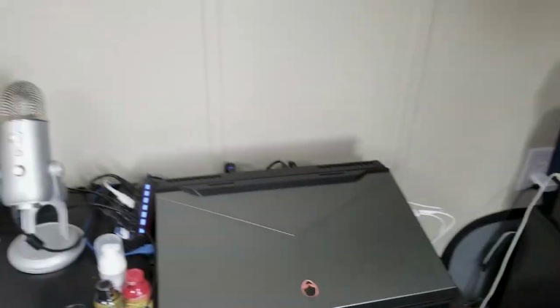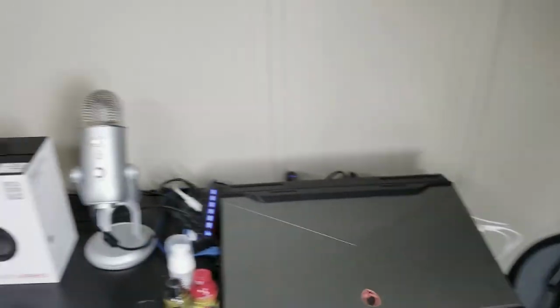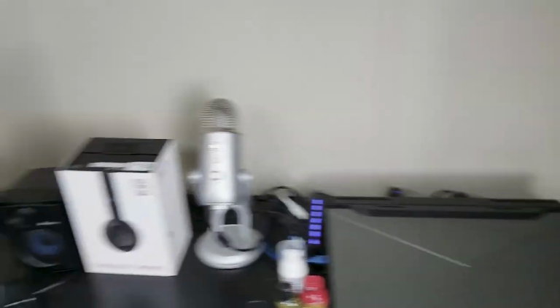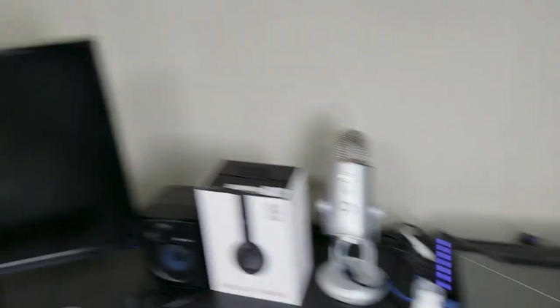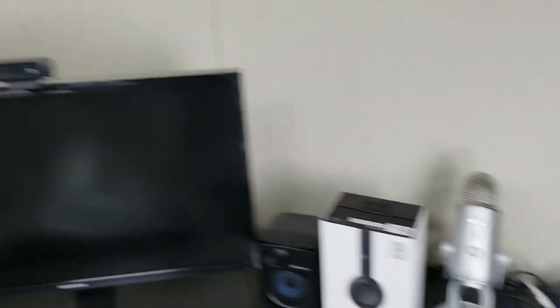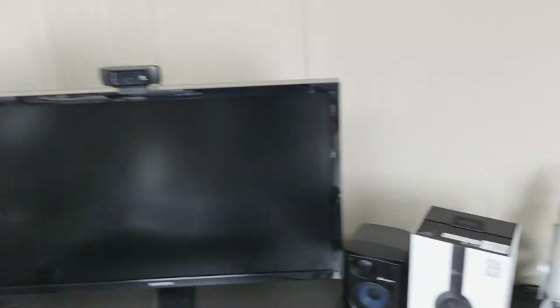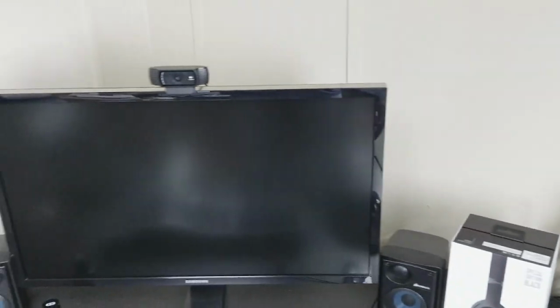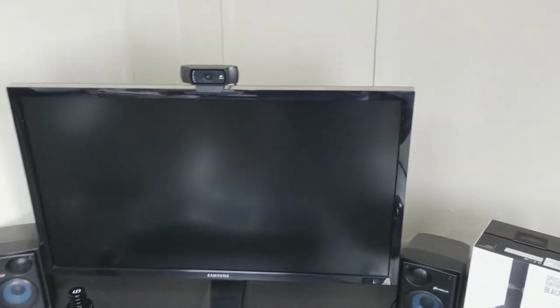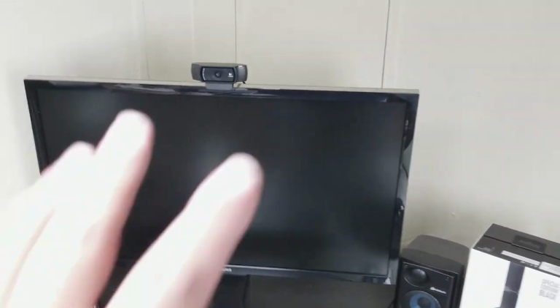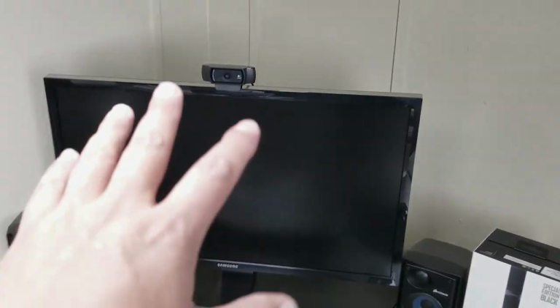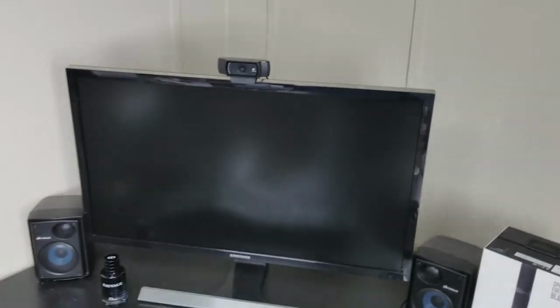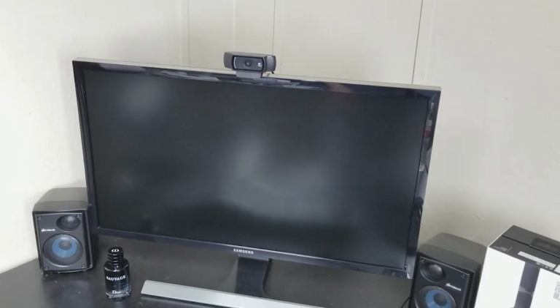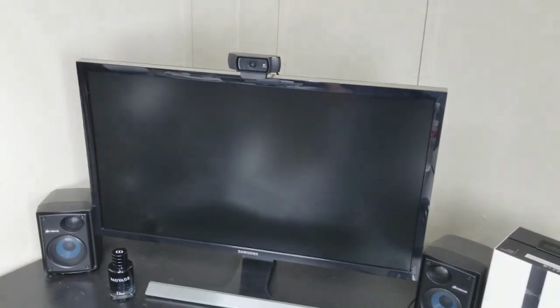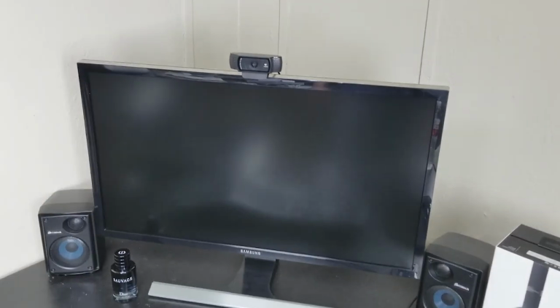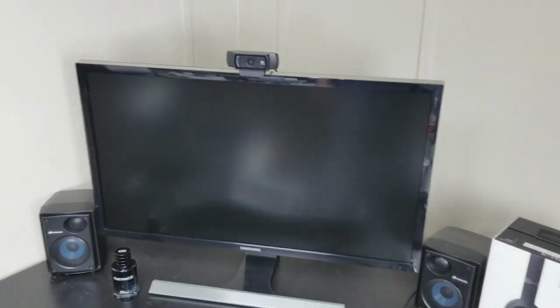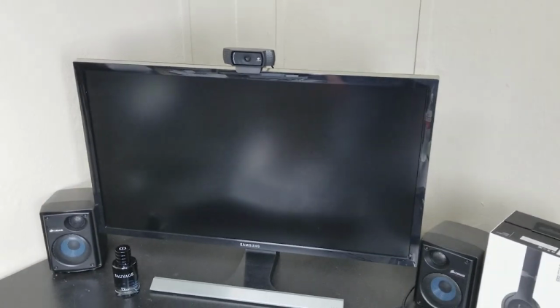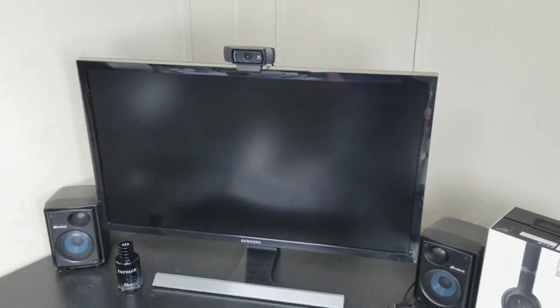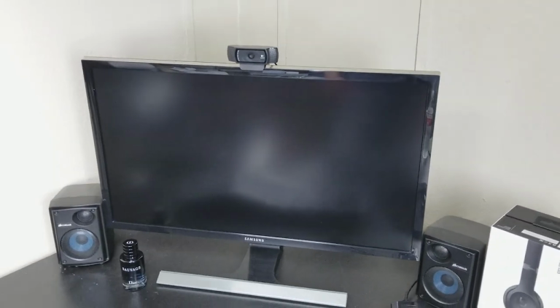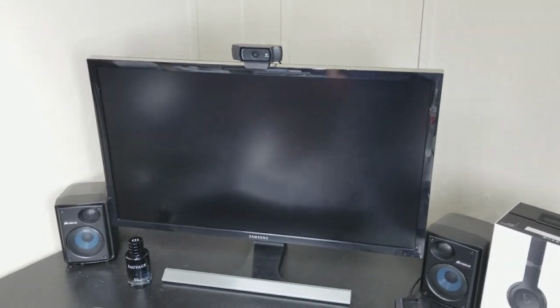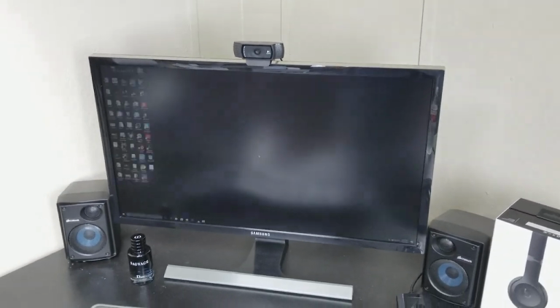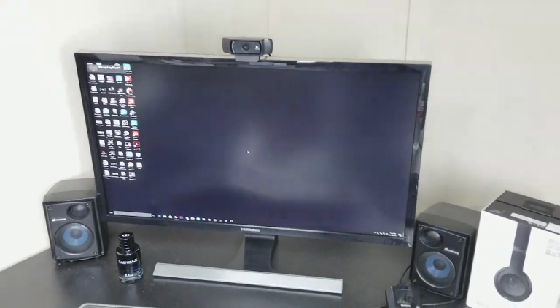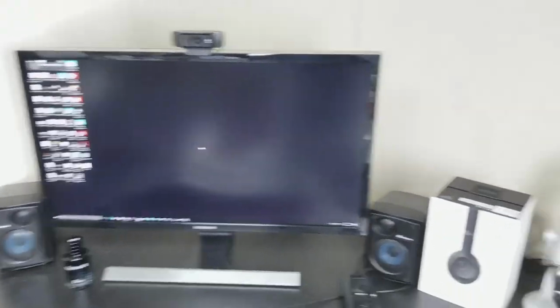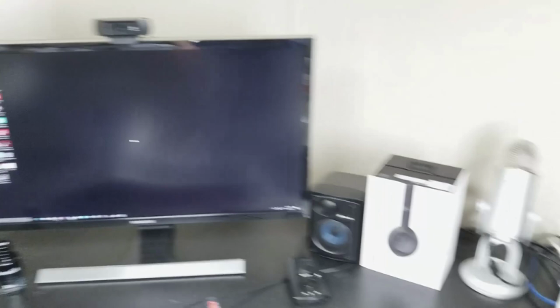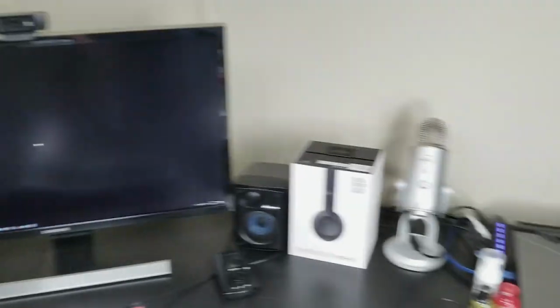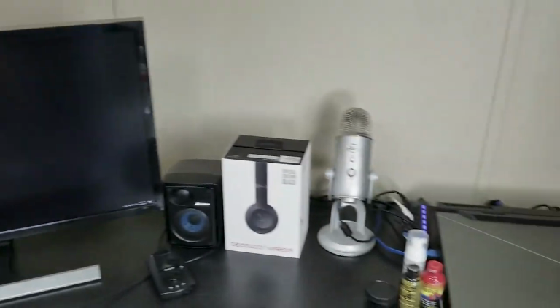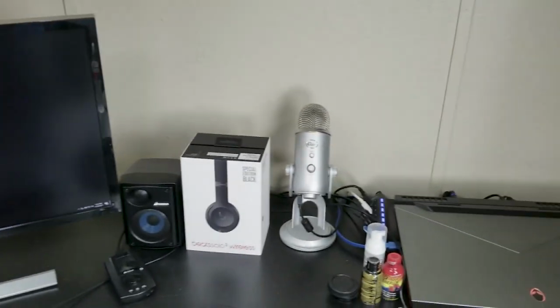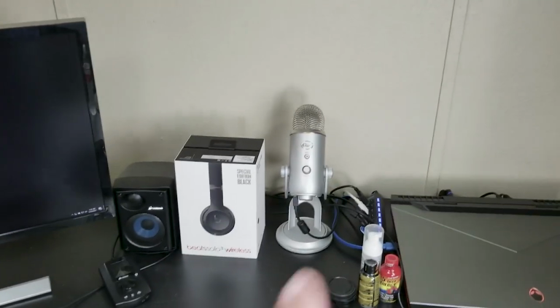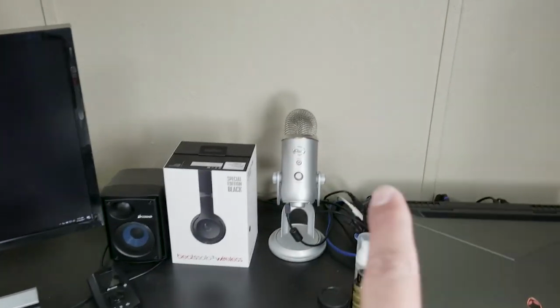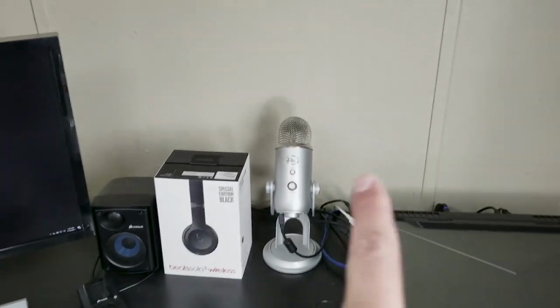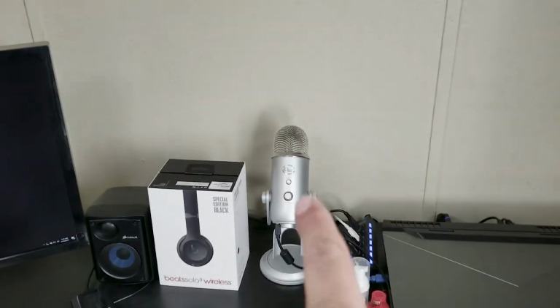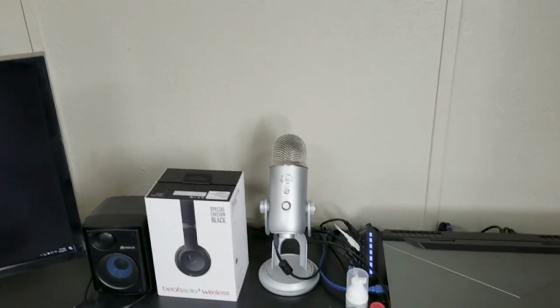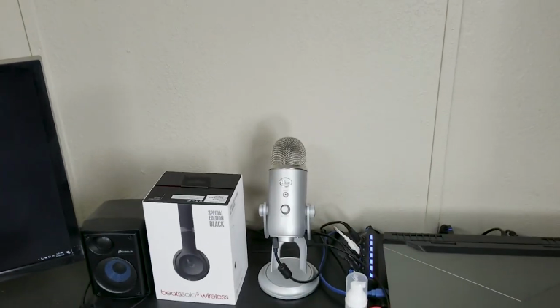That's my 28-inch 4K monitor. All the regular stuff, and my Blue Yeti mic.